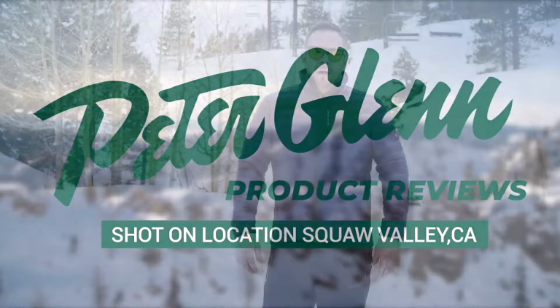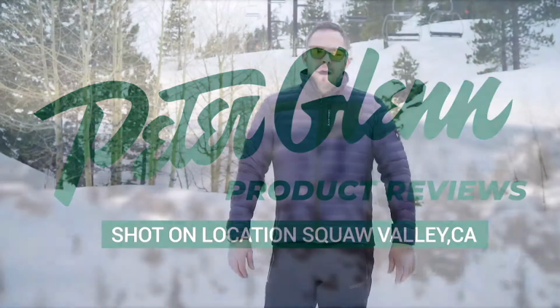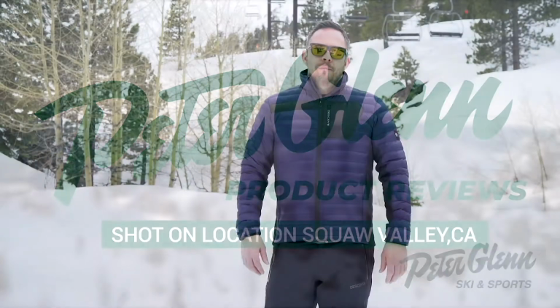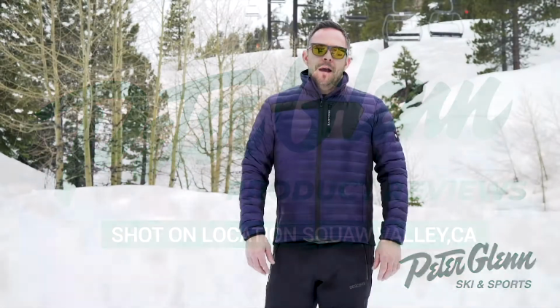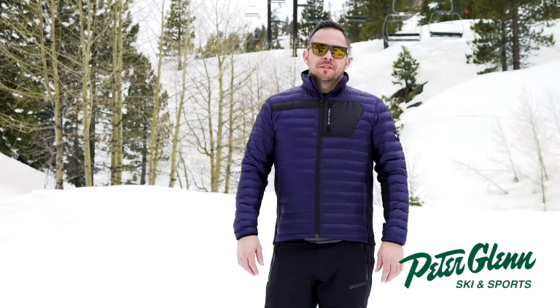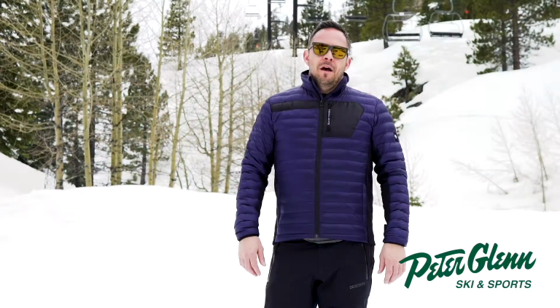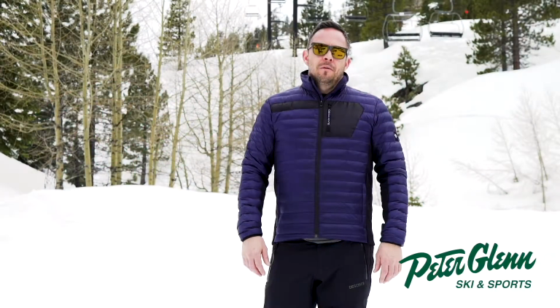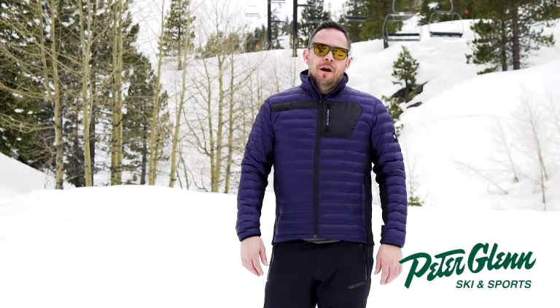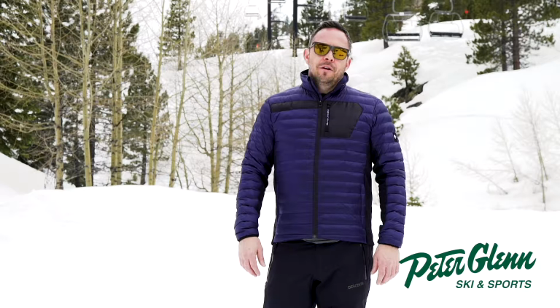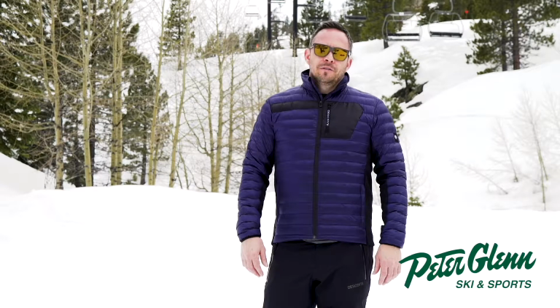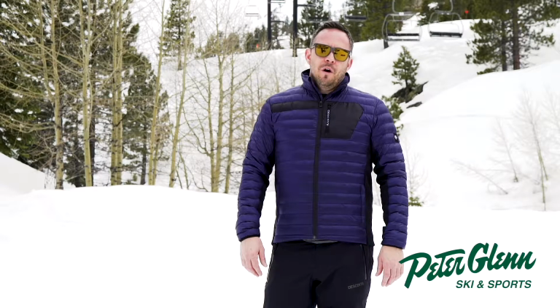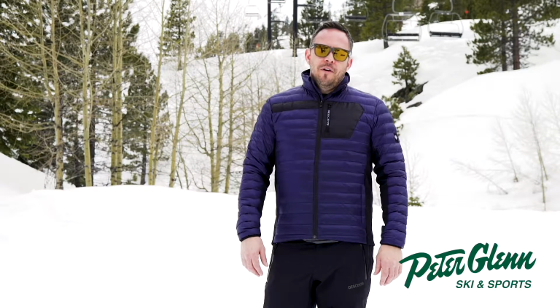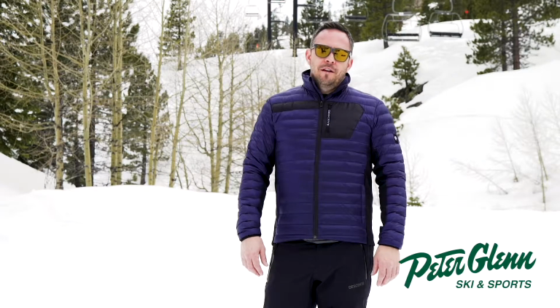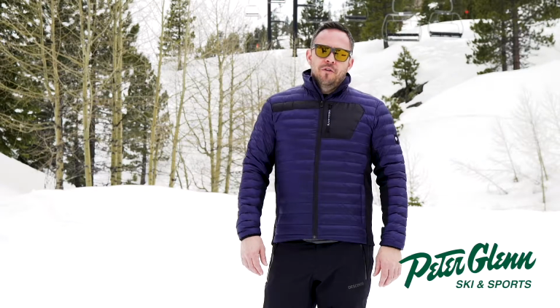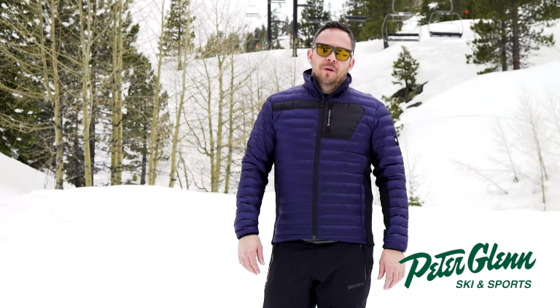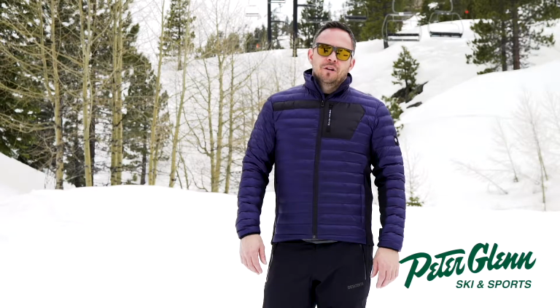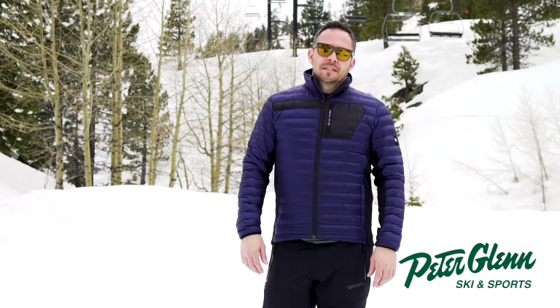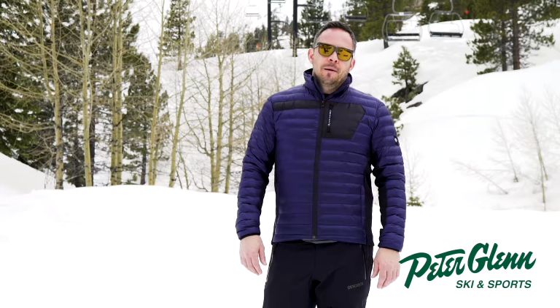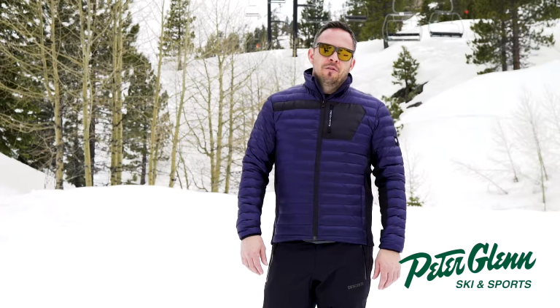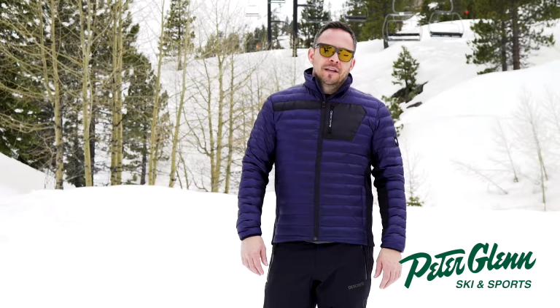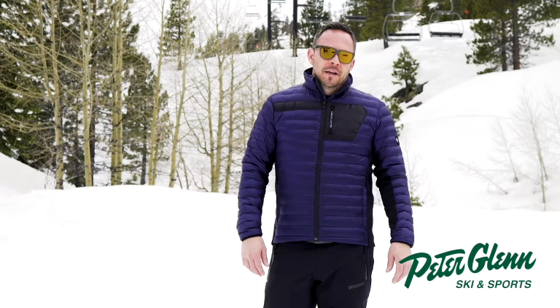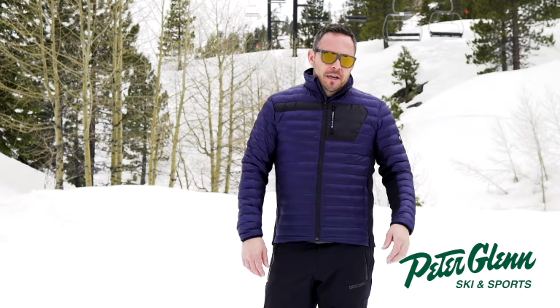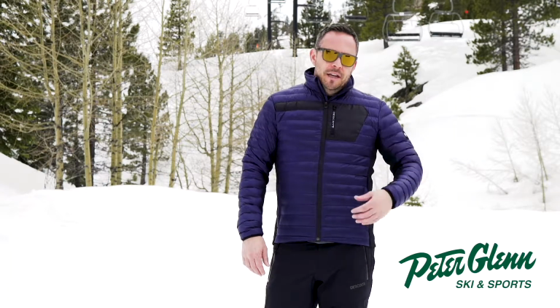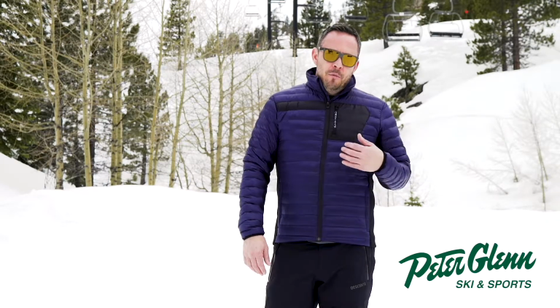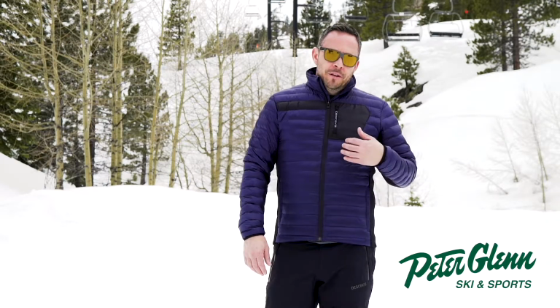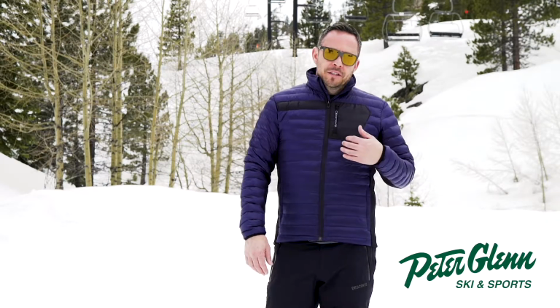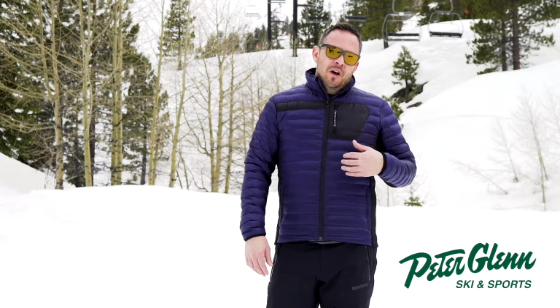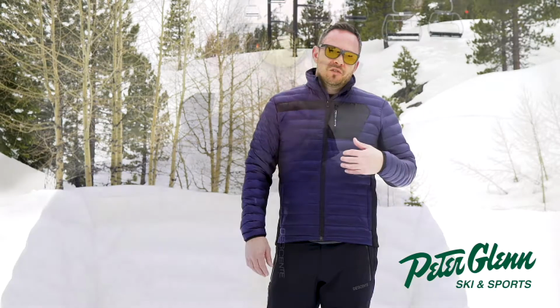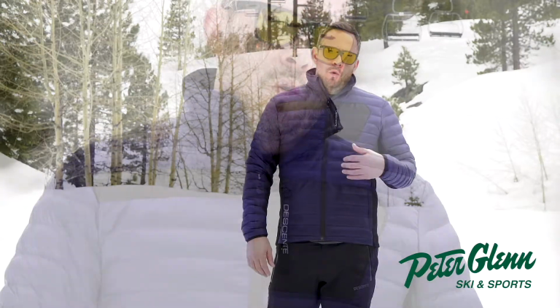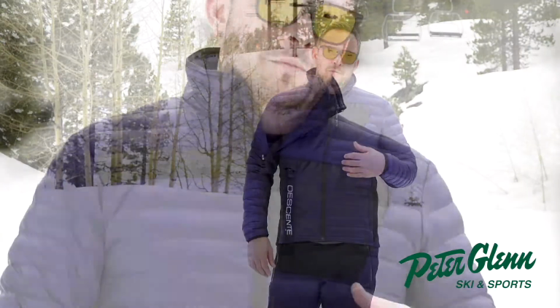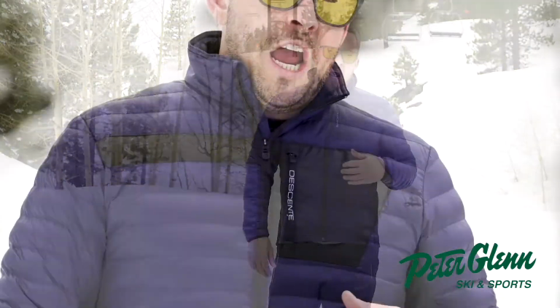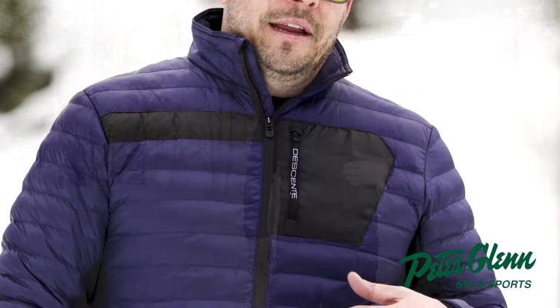Hi, I'm Pat with Dessant. We're out here in Squaw Valley for the Peter Glenn demo event. Today I'm wearing the Dessant Storm Jacket.